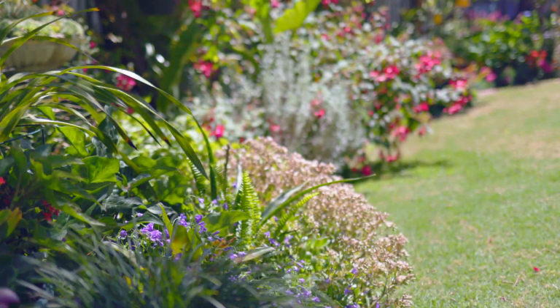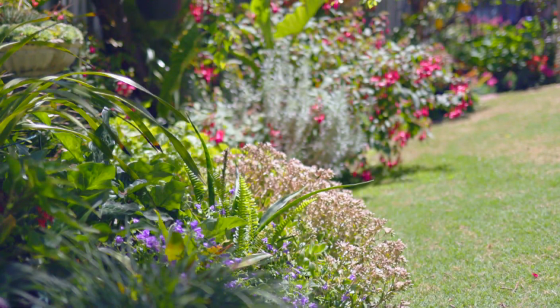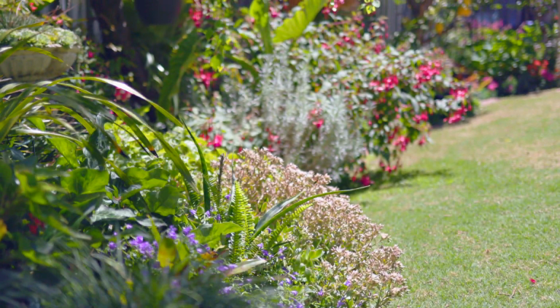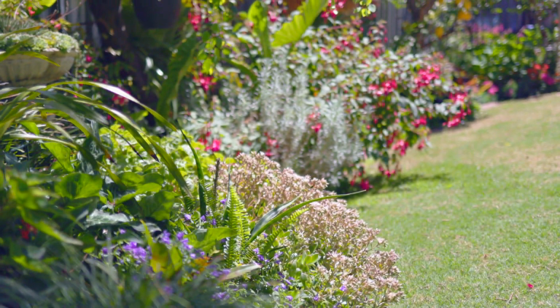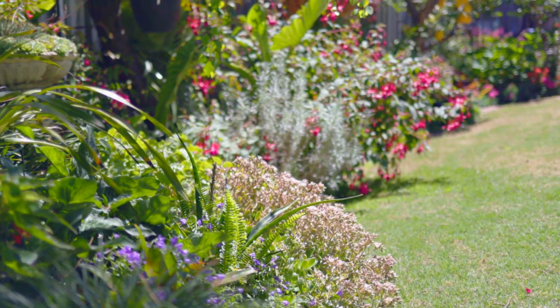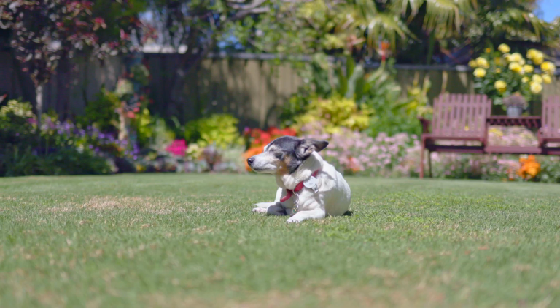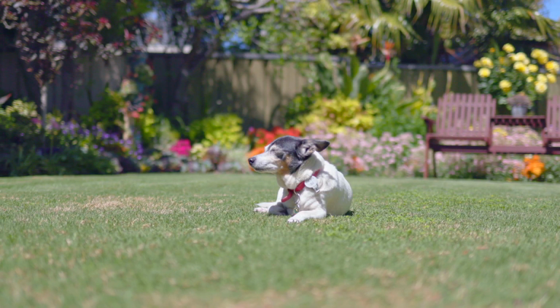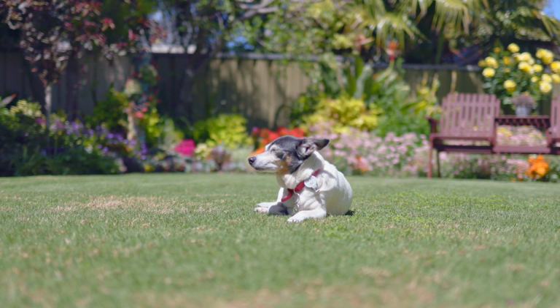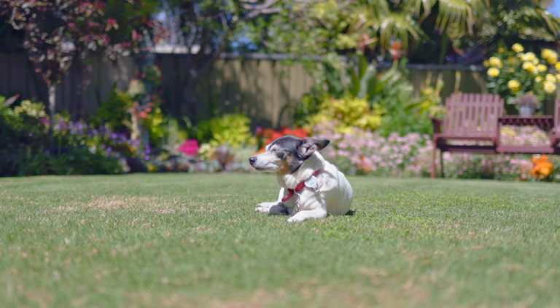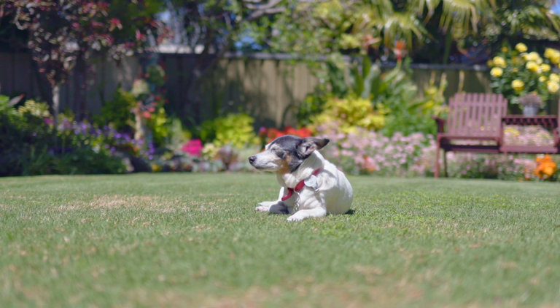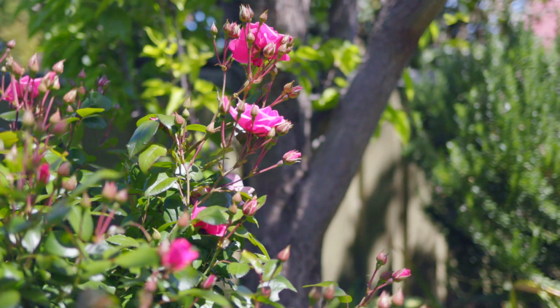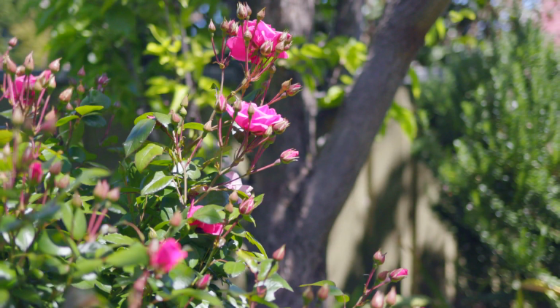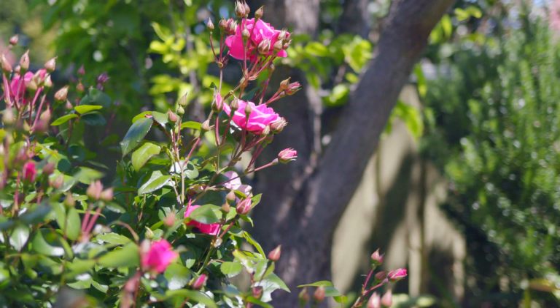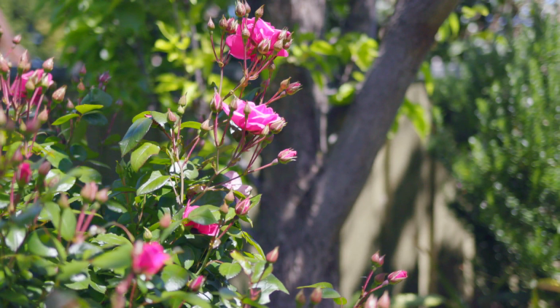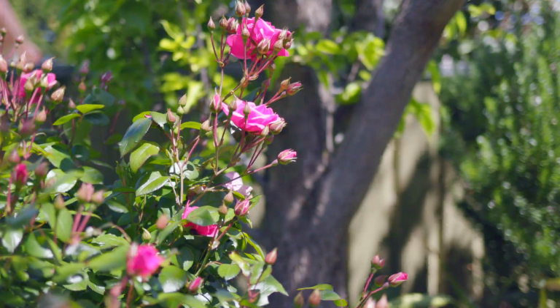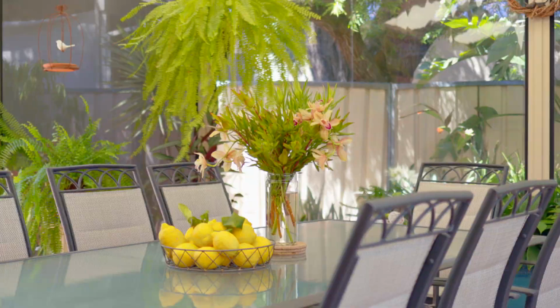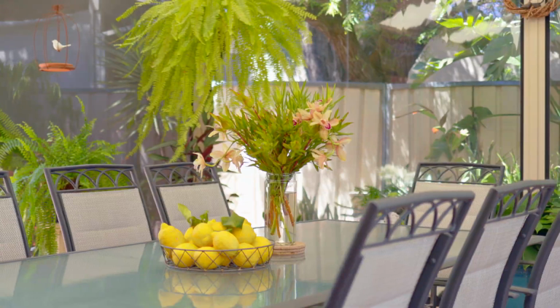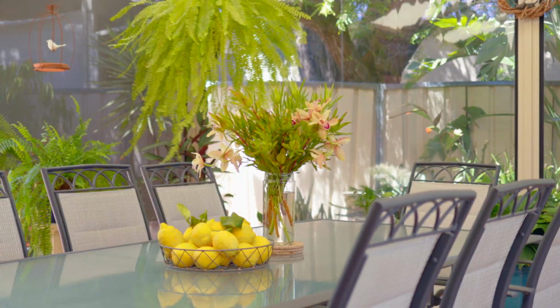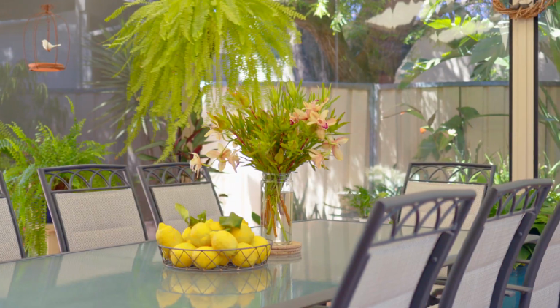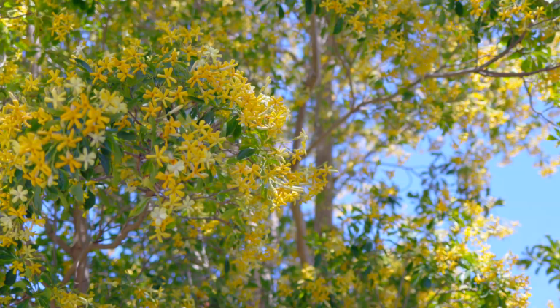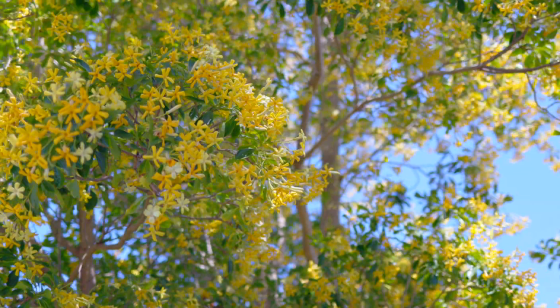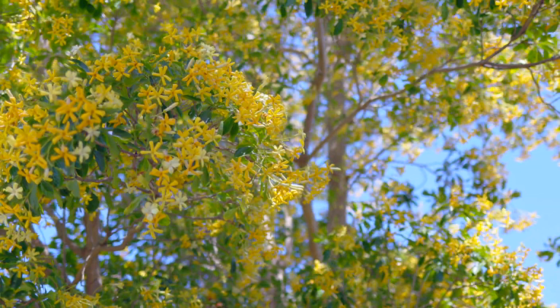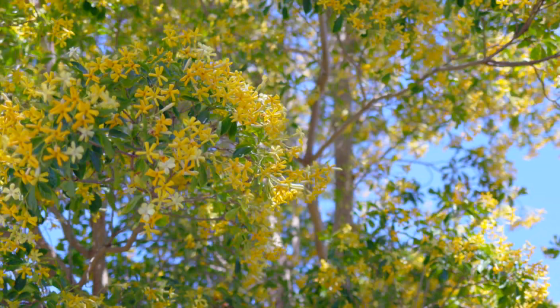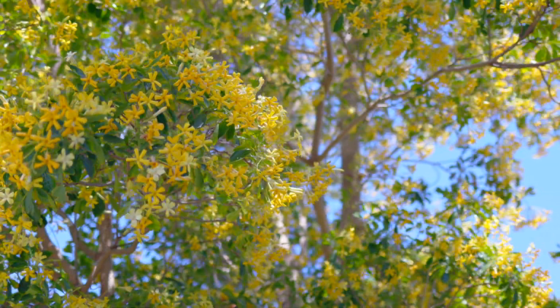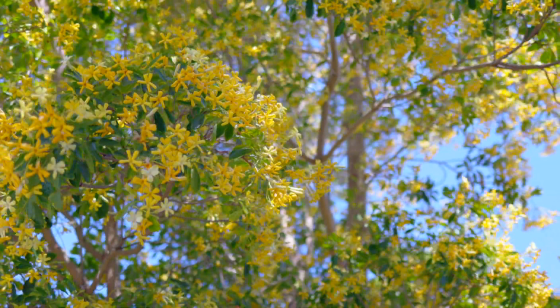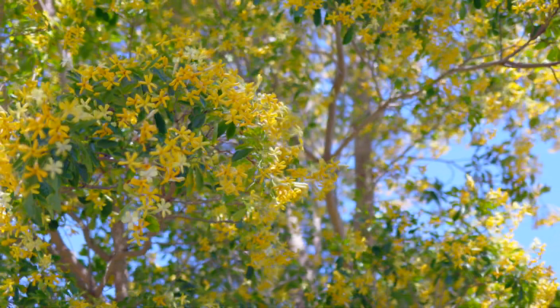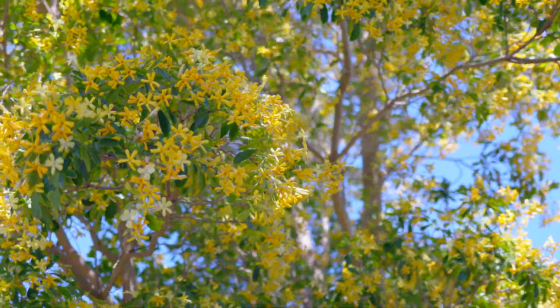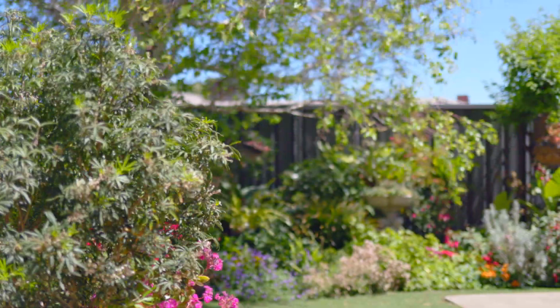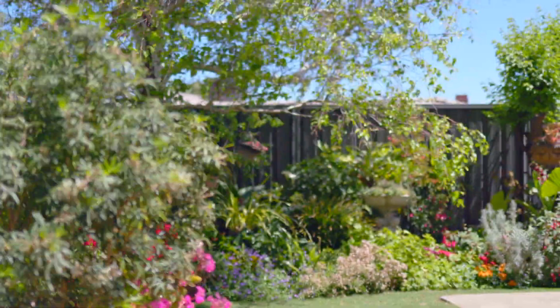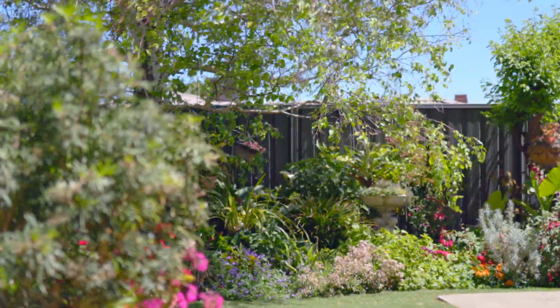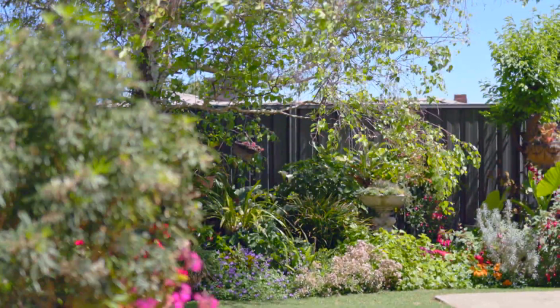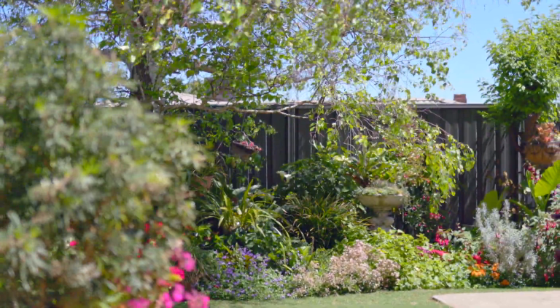Hallett Cove is a lovely little area. One of the other advantages of being here is the school, the shopping centre, and the train station — a three minute walk down the road.